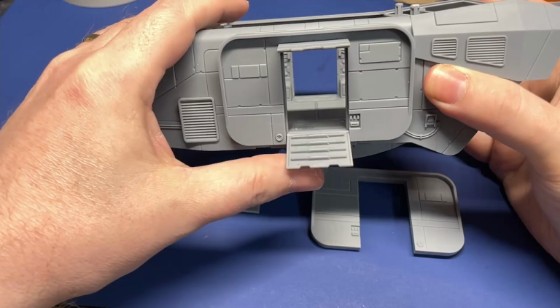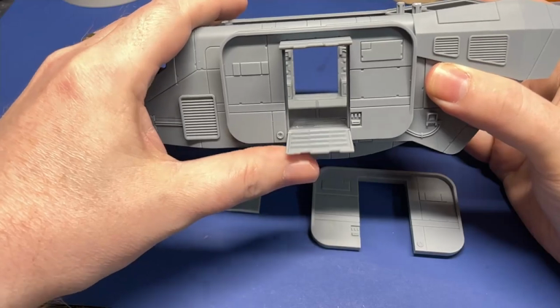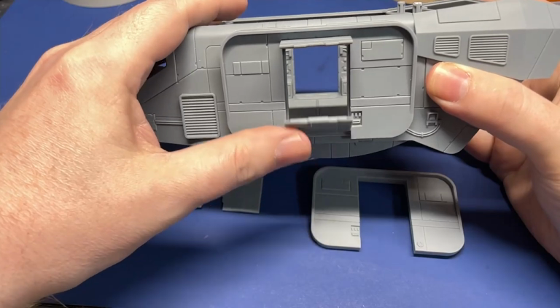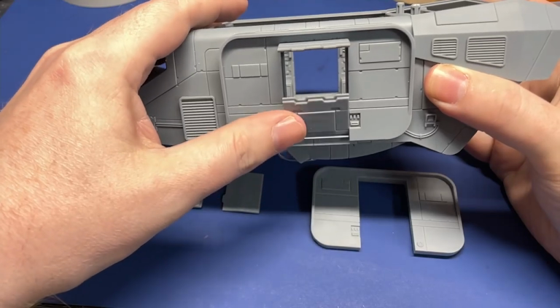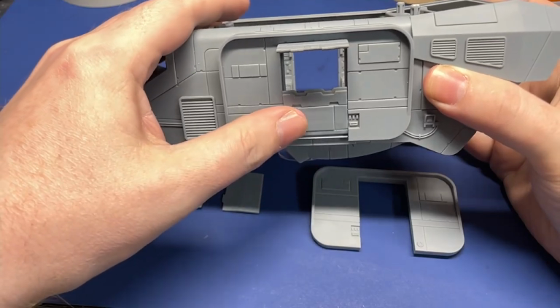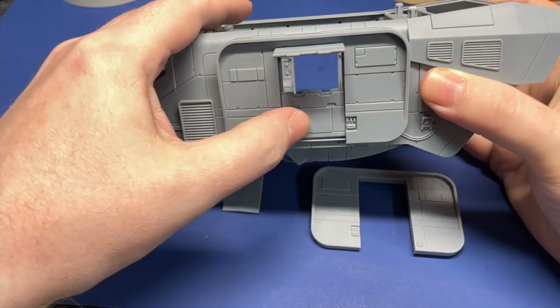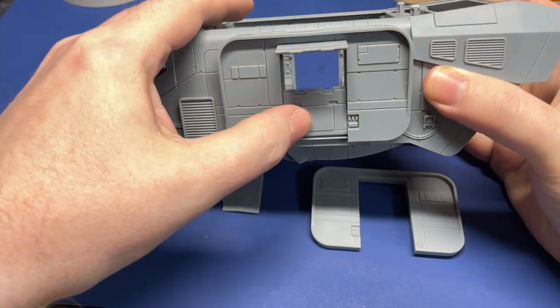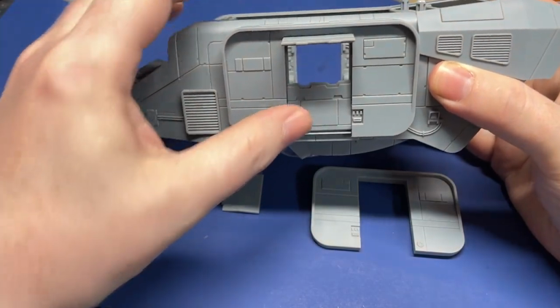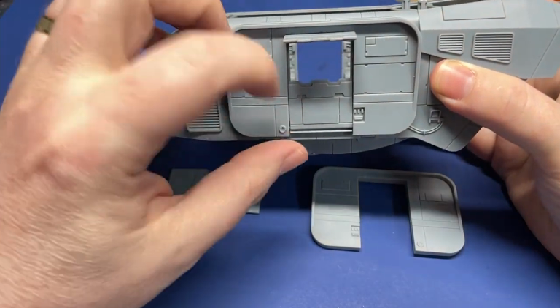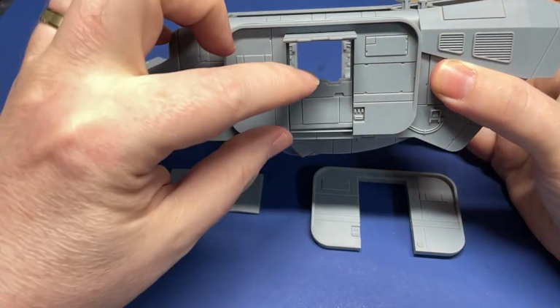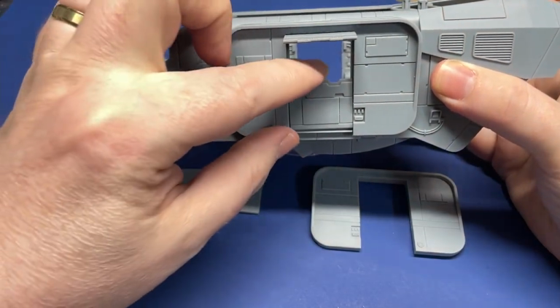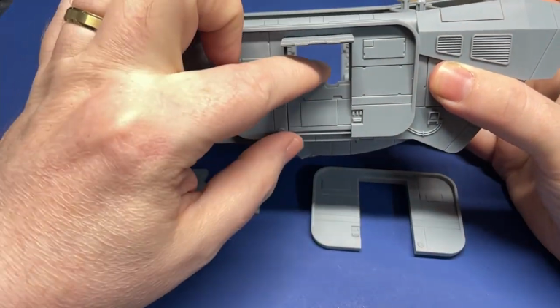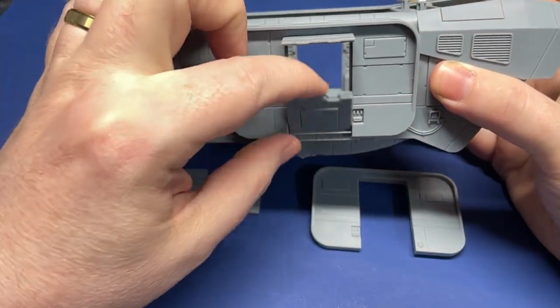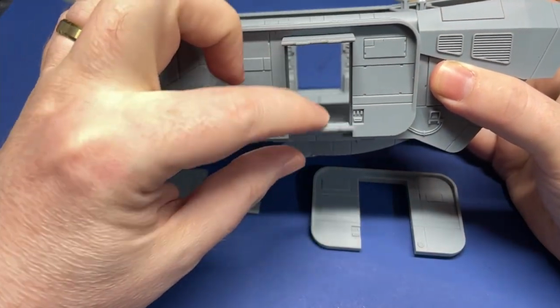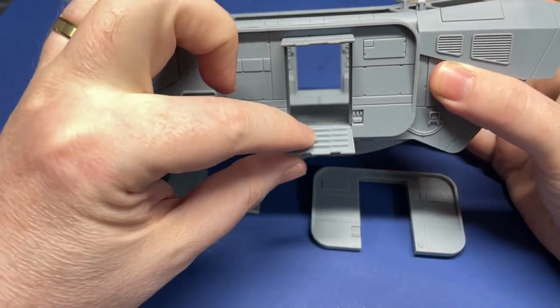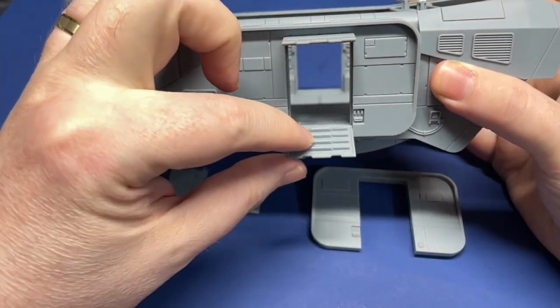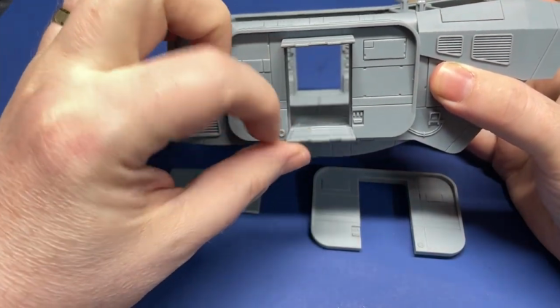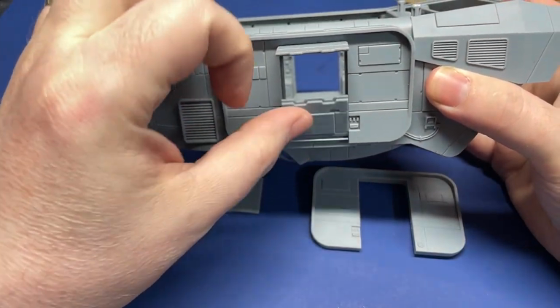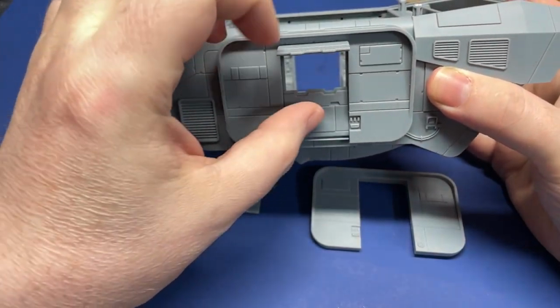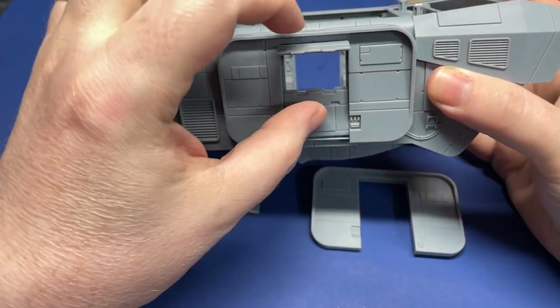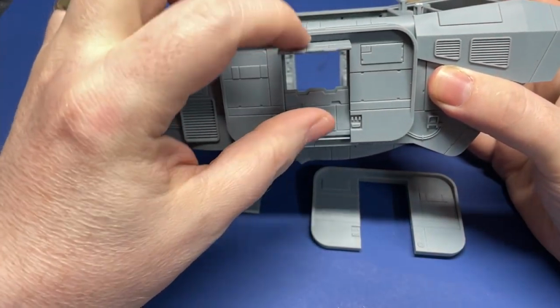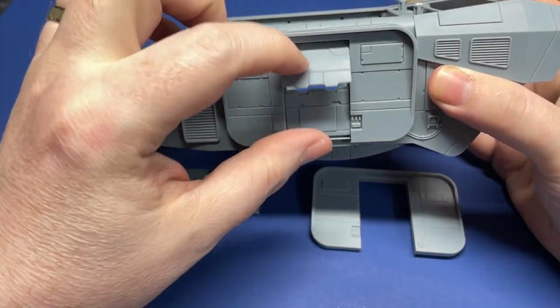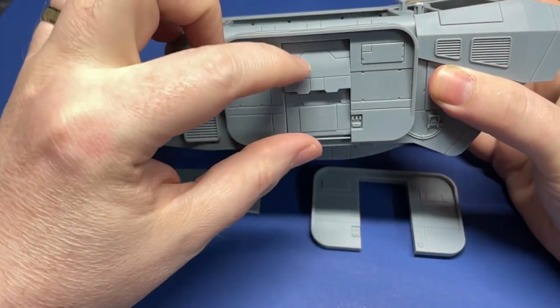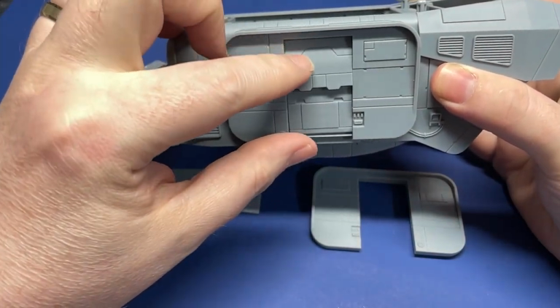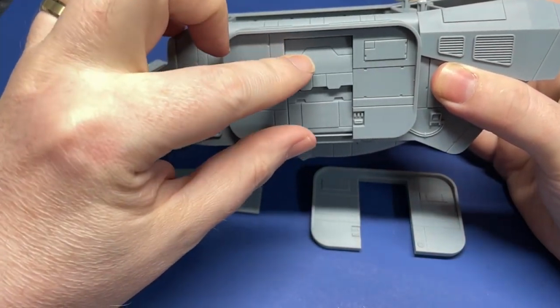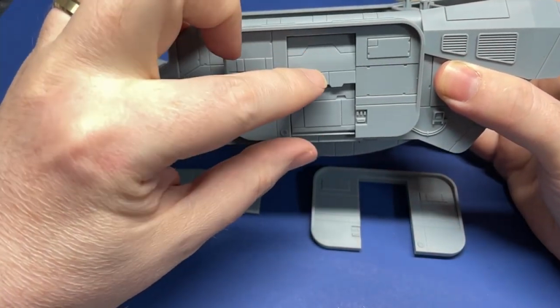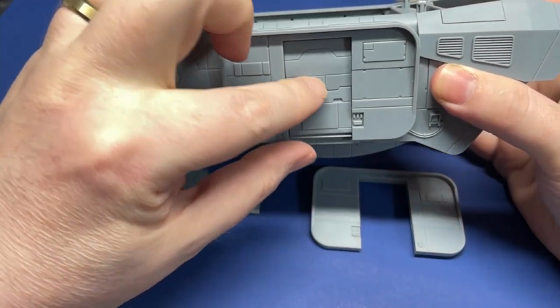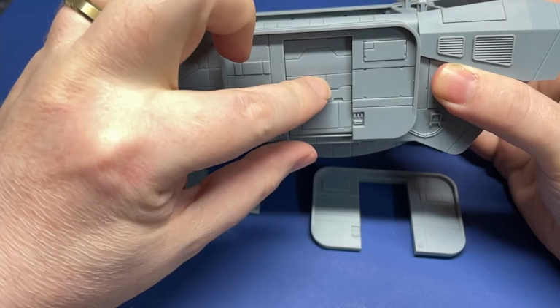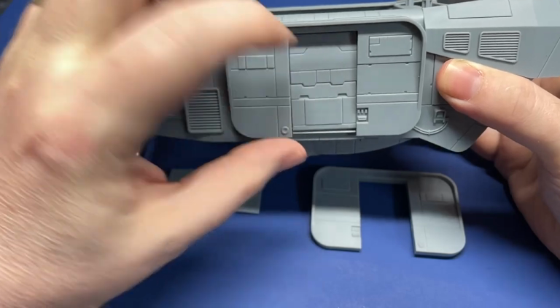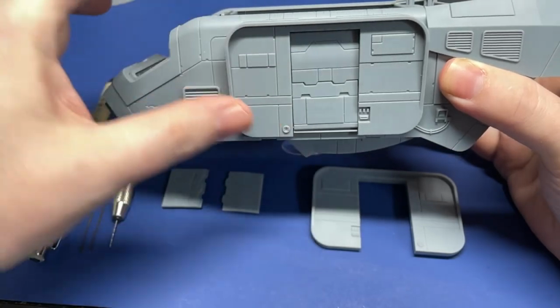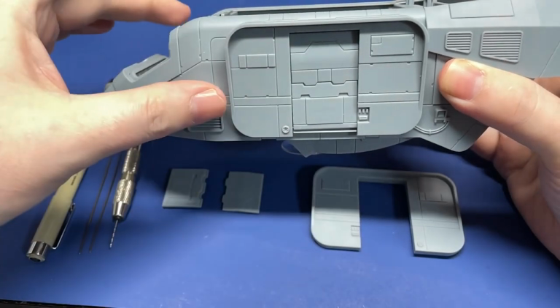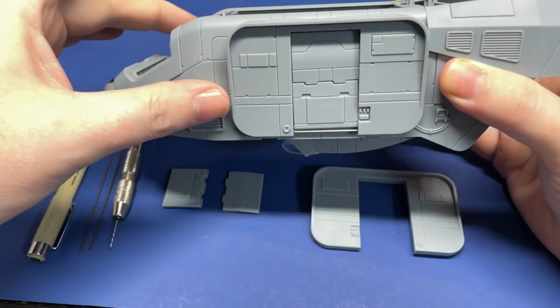The AA-5 comes with doors that can open, but they don't do that on their own. Let's show you how.